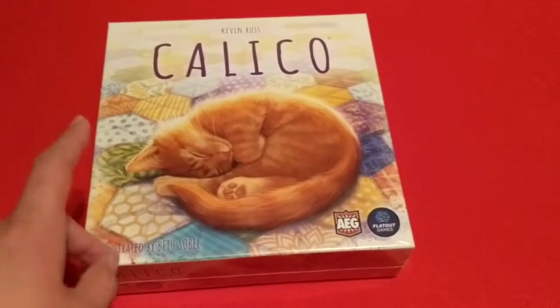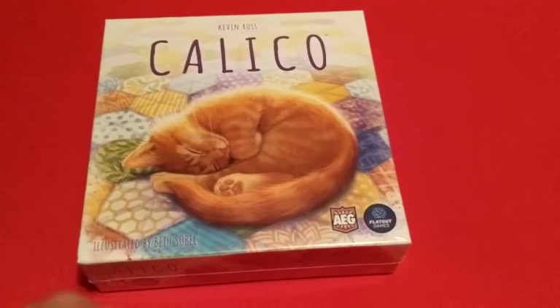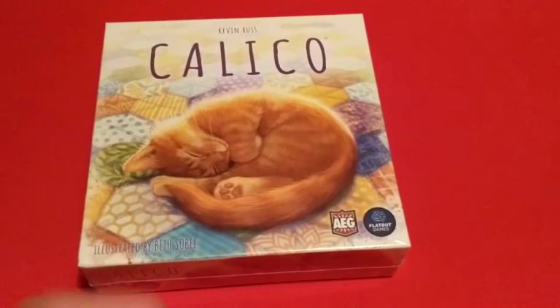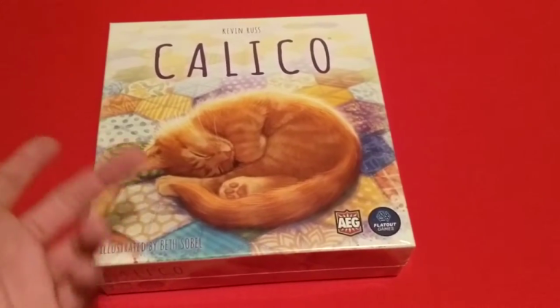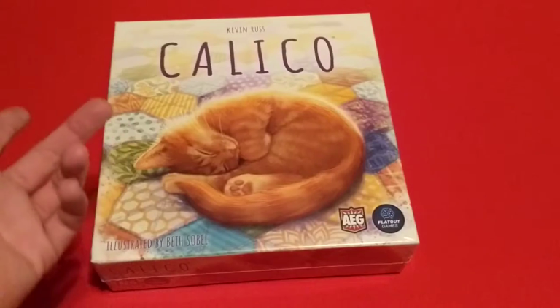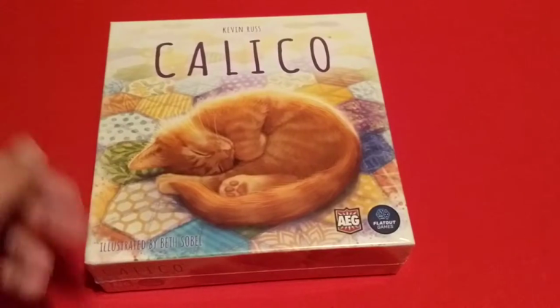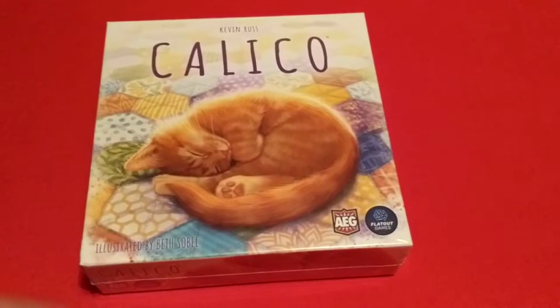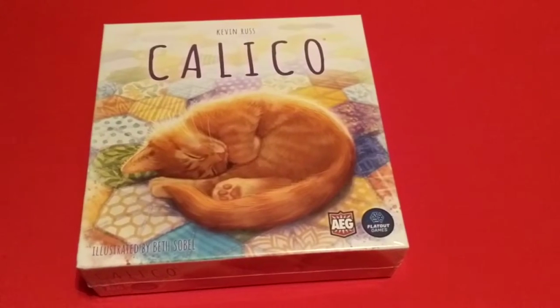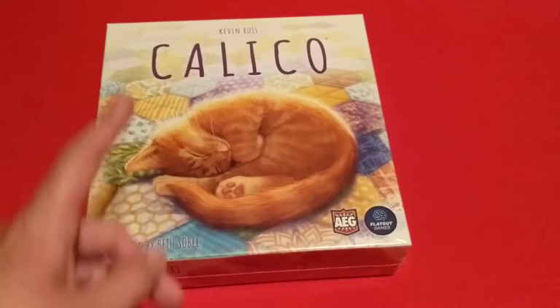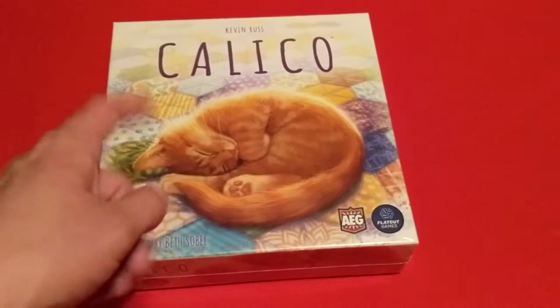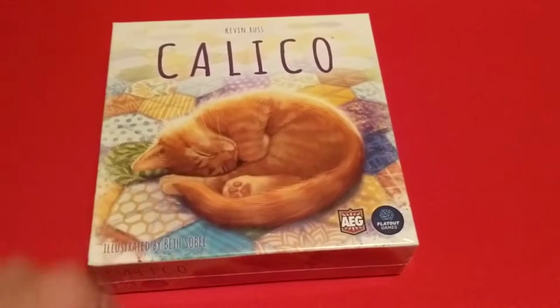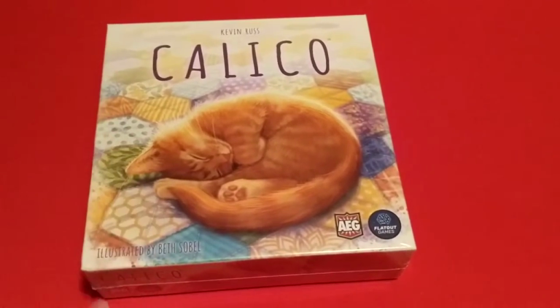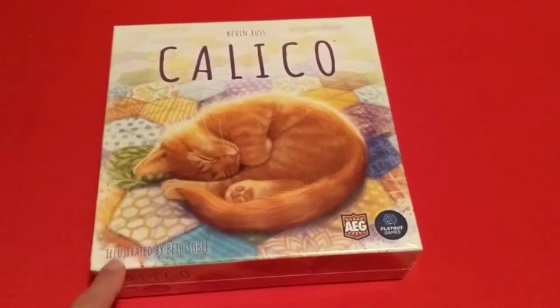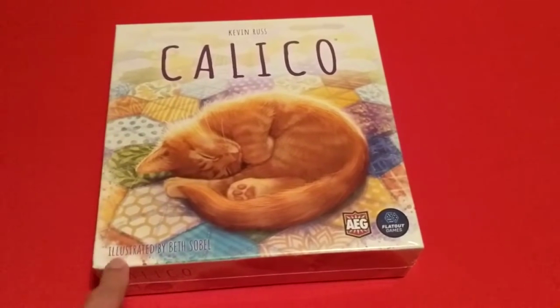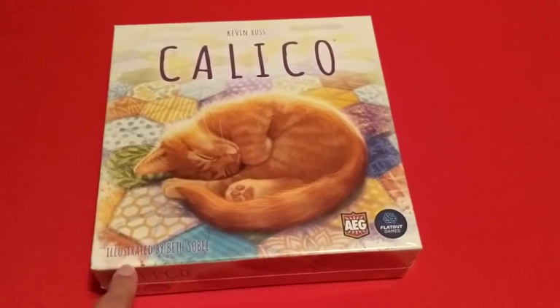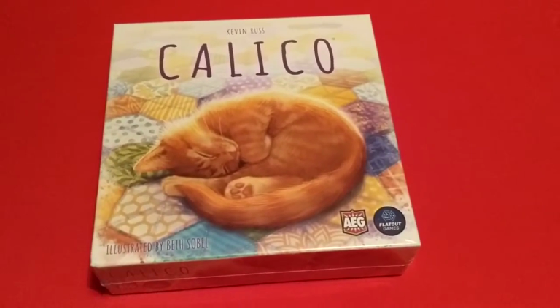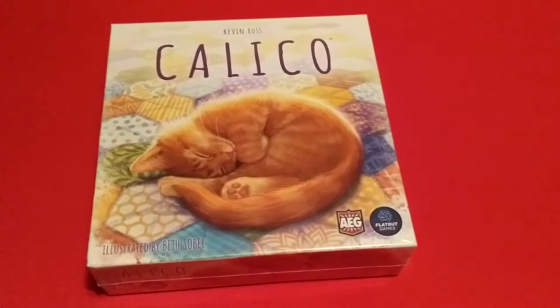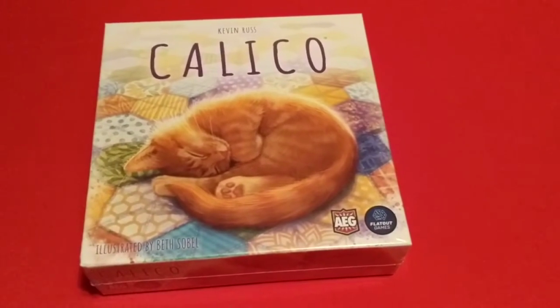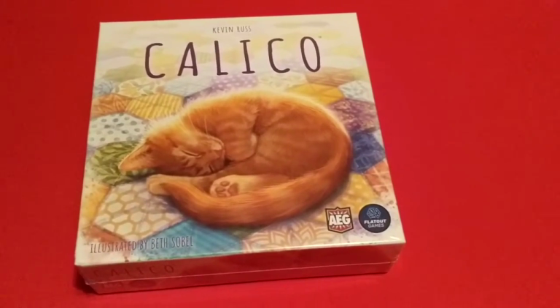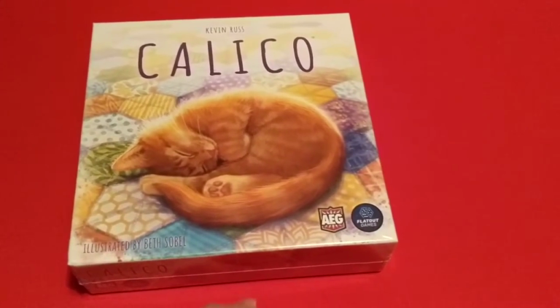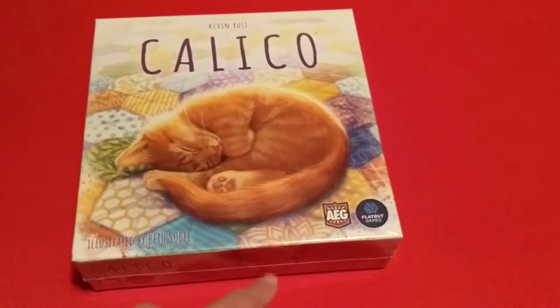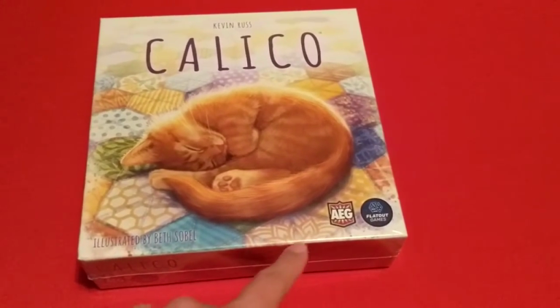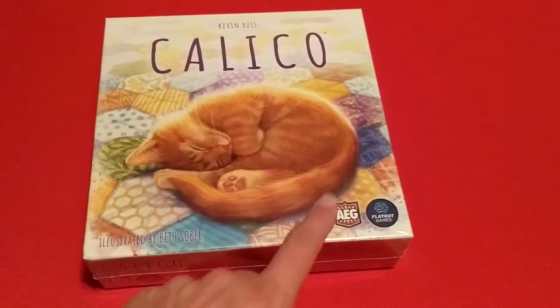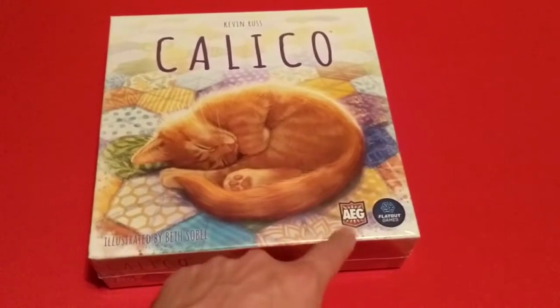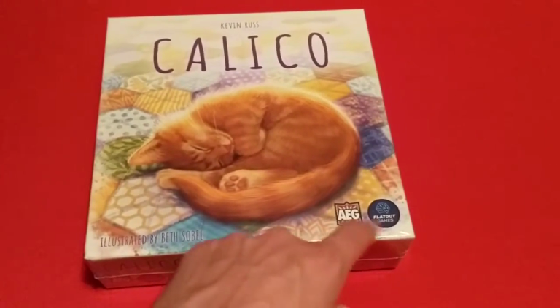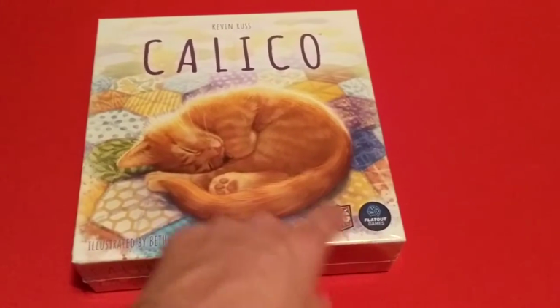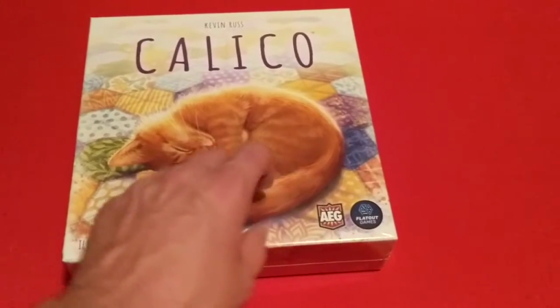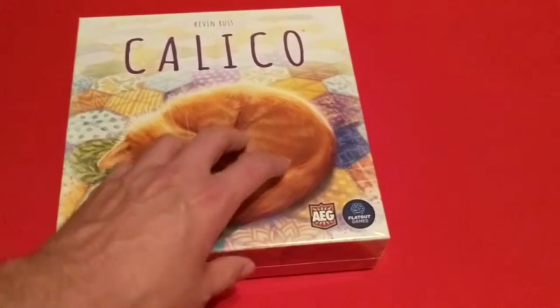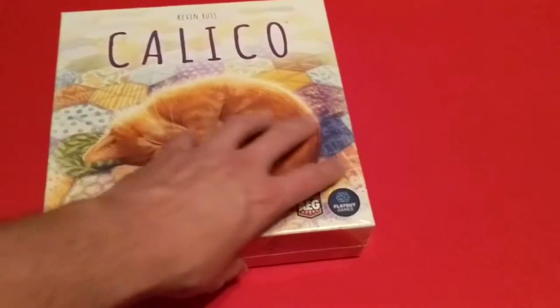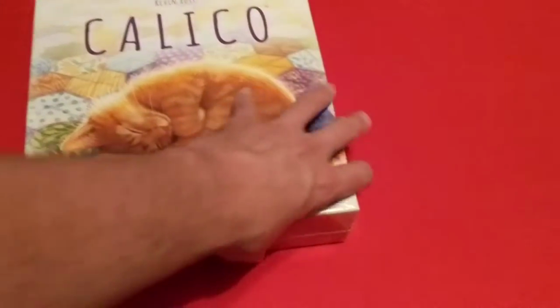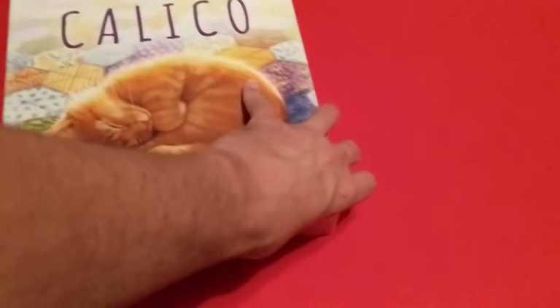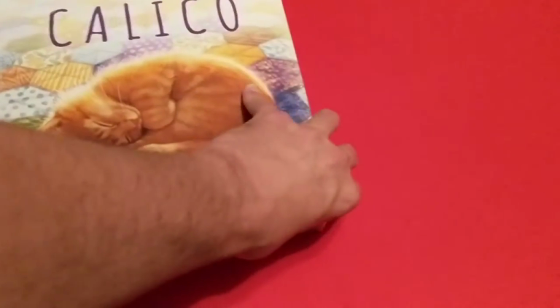We have Calico by Kevin Russ, illustrated by Beth Sobel, published by AEG Flat Out Games.